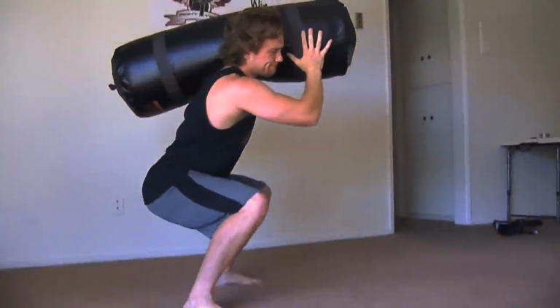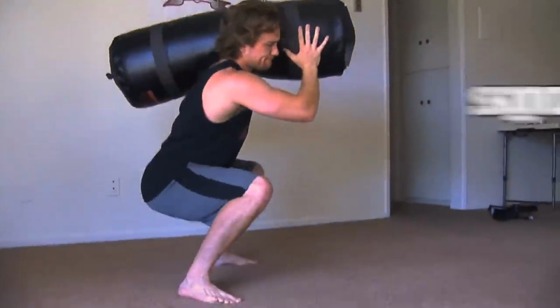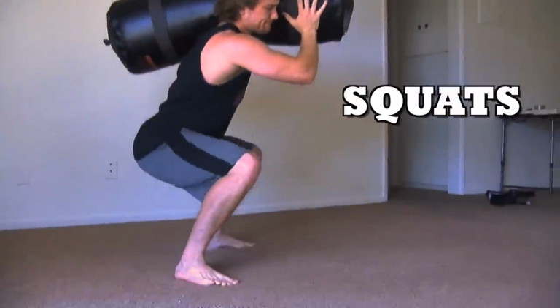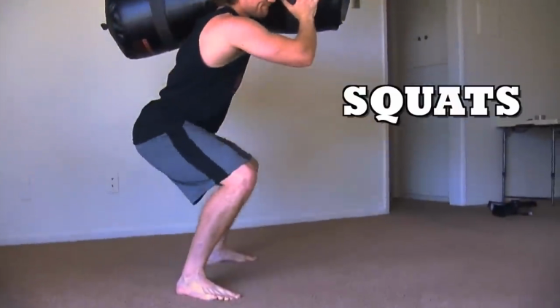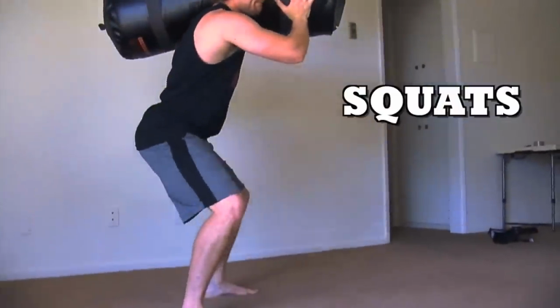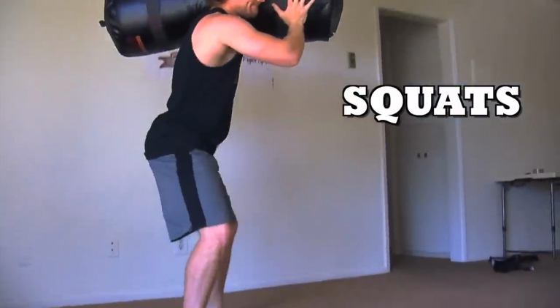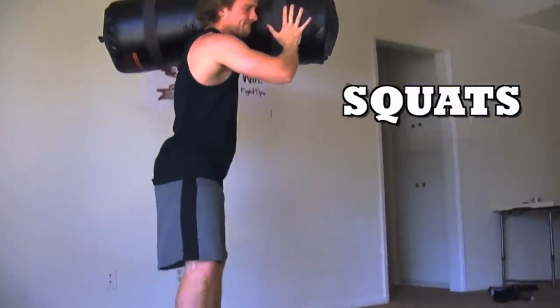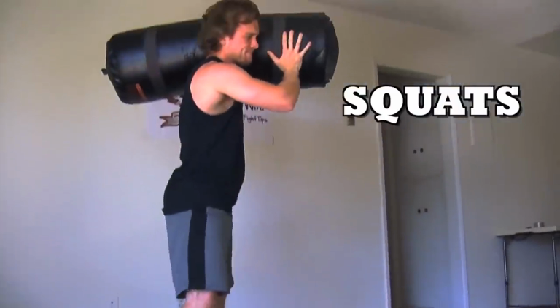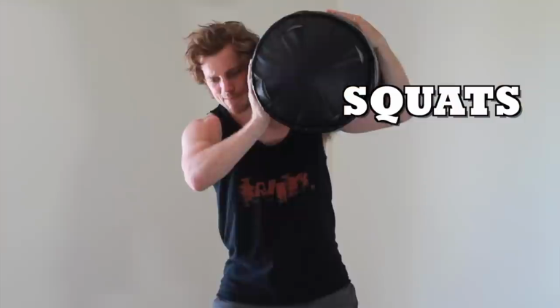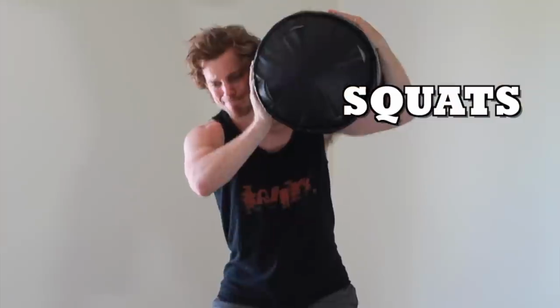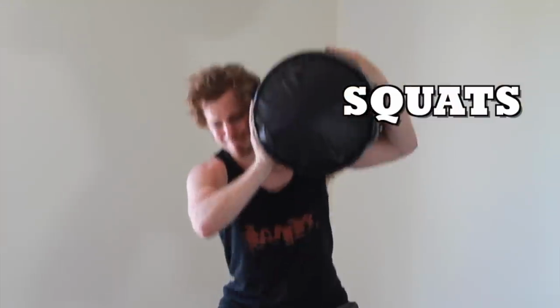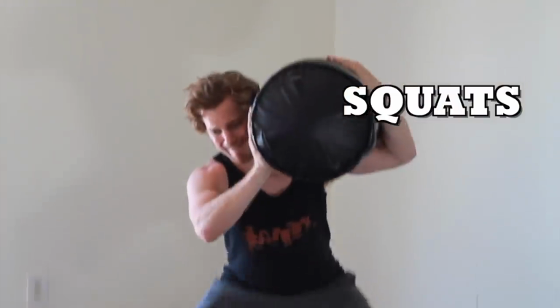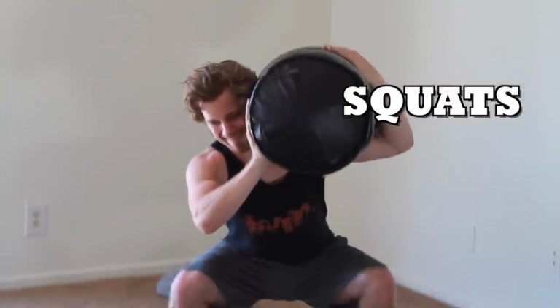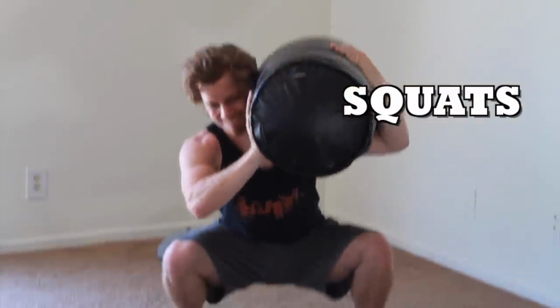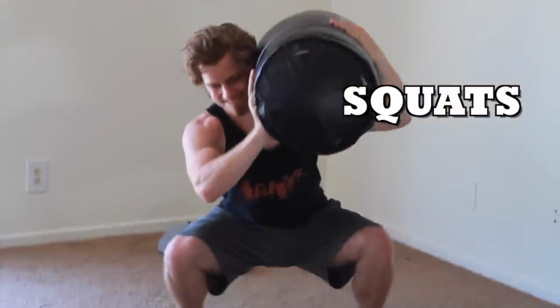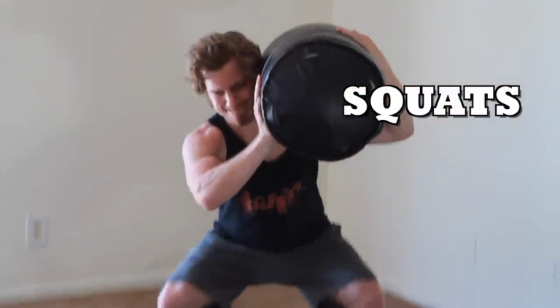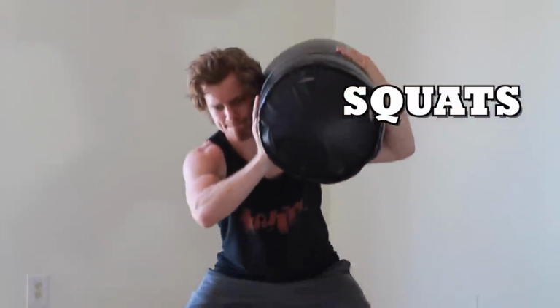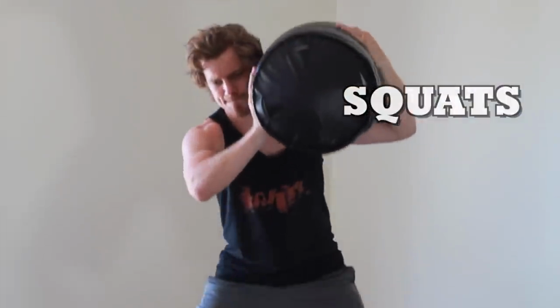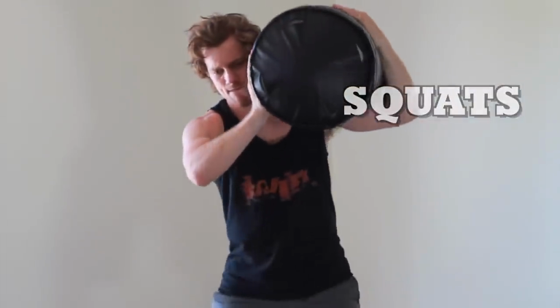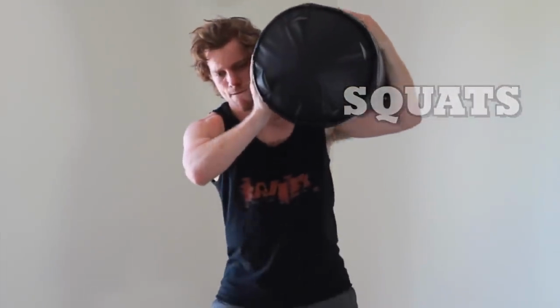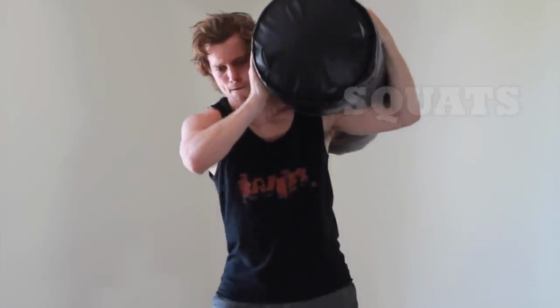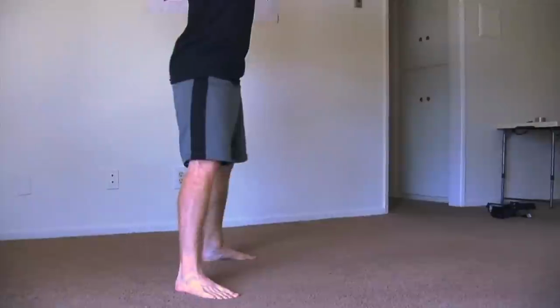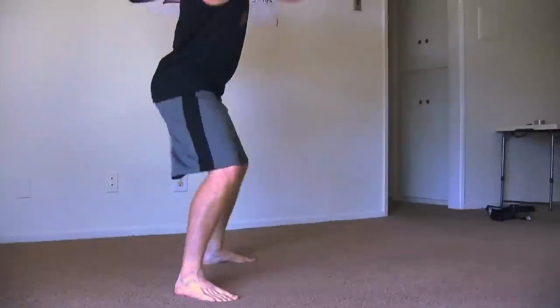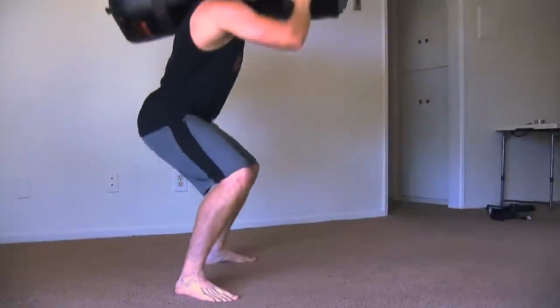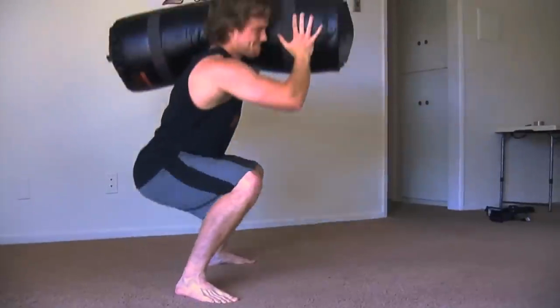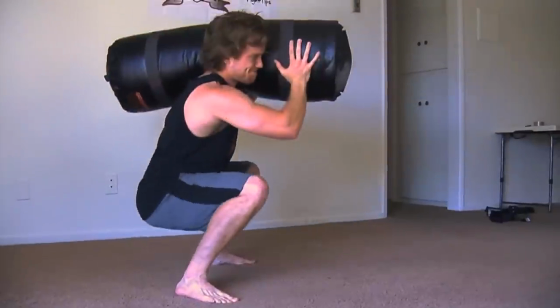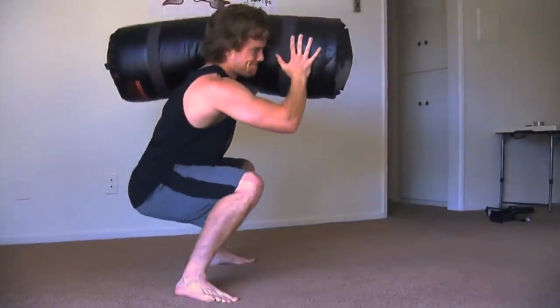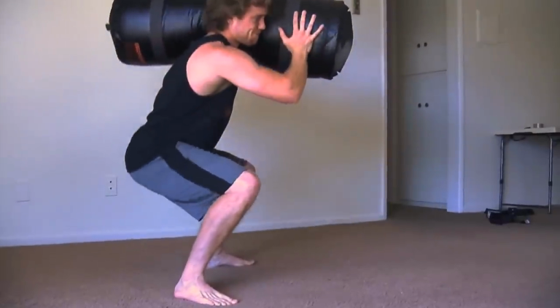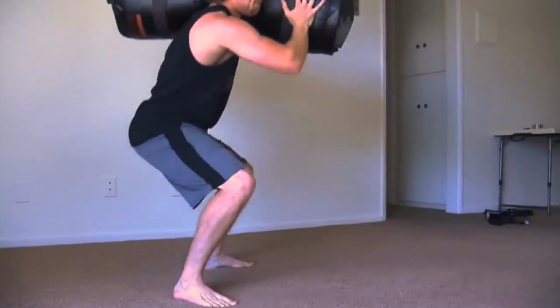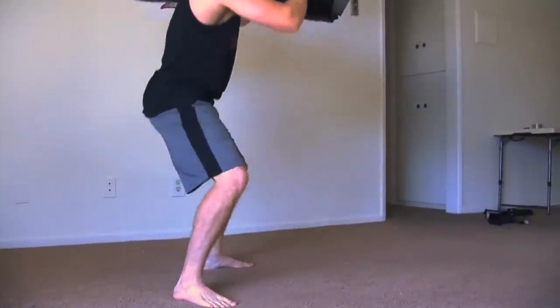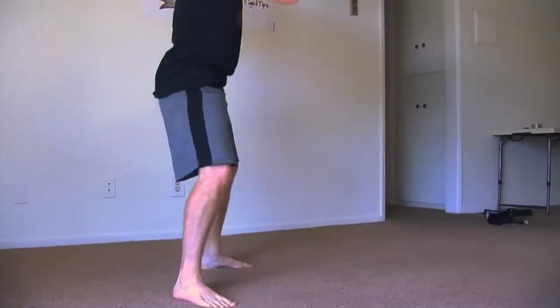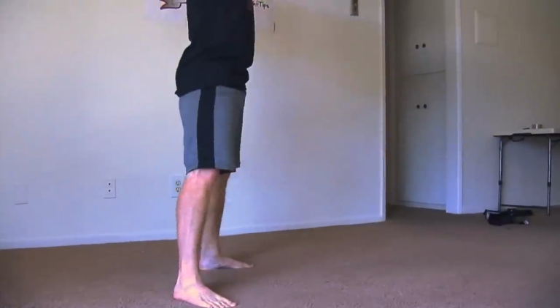Then I threw it over my shoulder and did some squats — keeping the core tight, back straight, sitting that butt all the way down past that 90 degree bend. One of the best leg exercises that you can do.